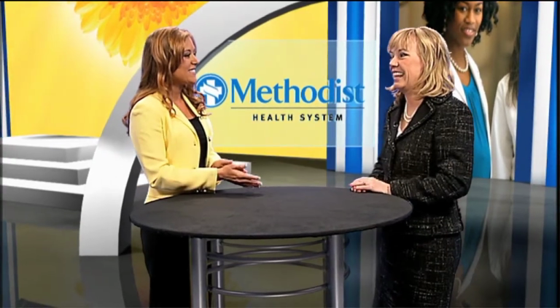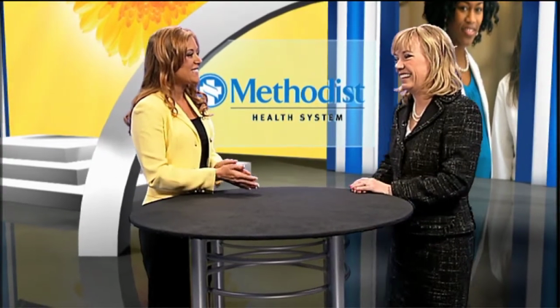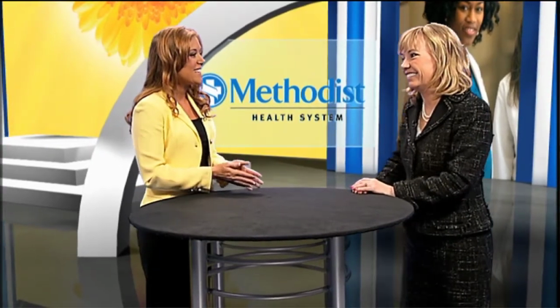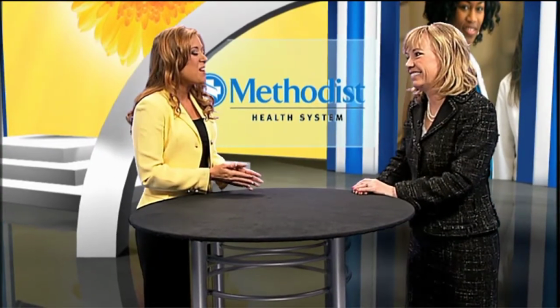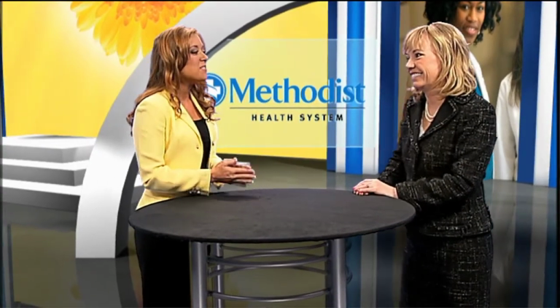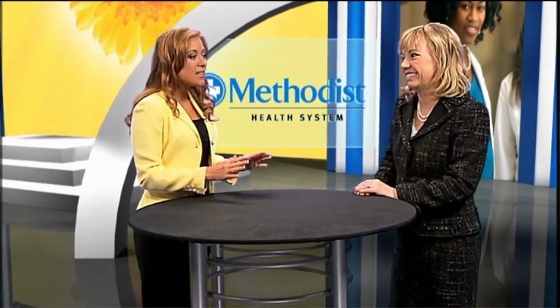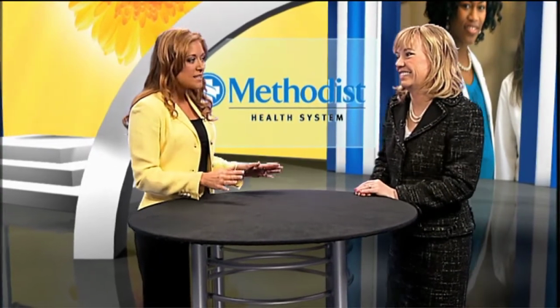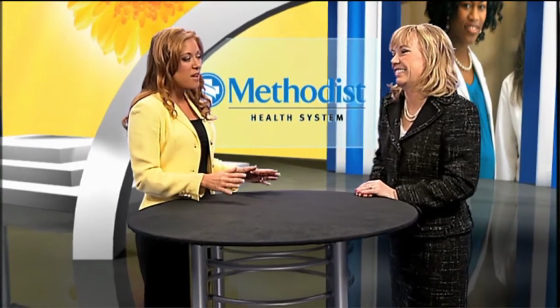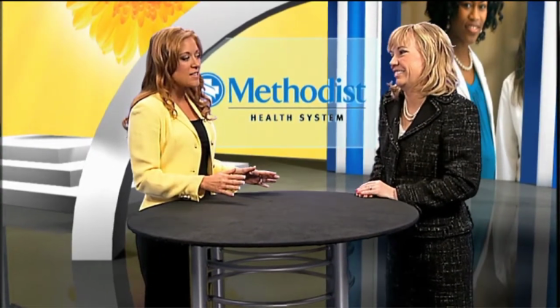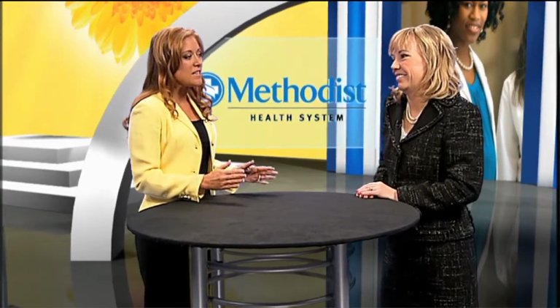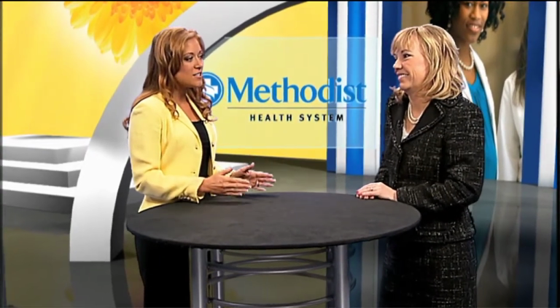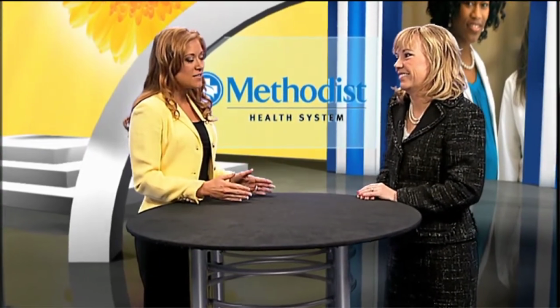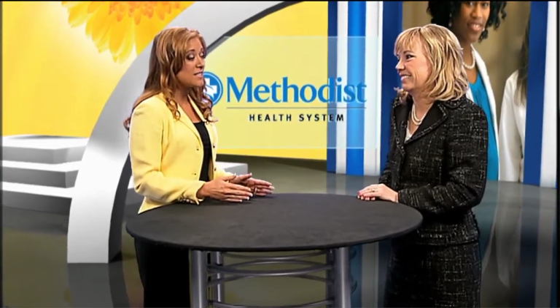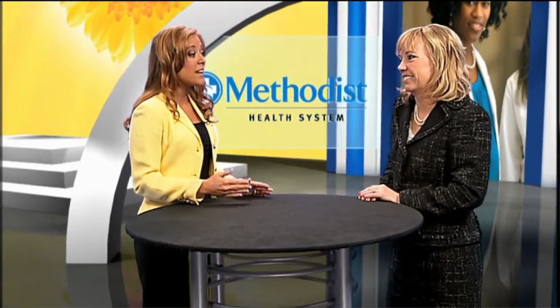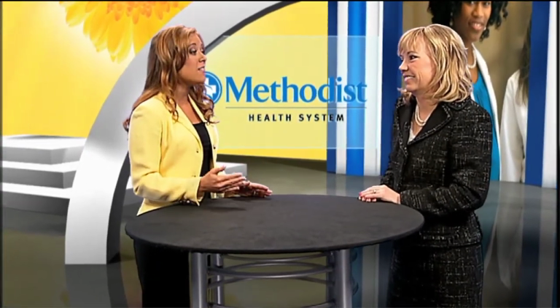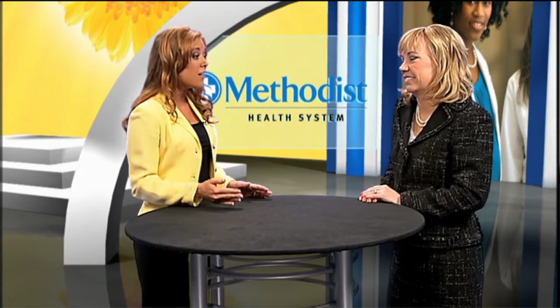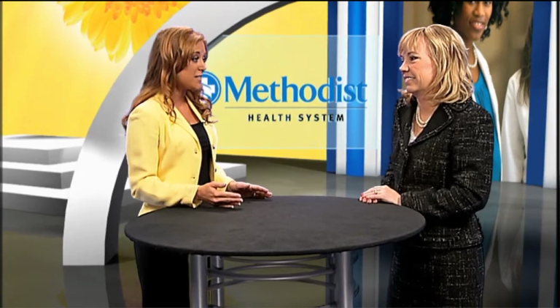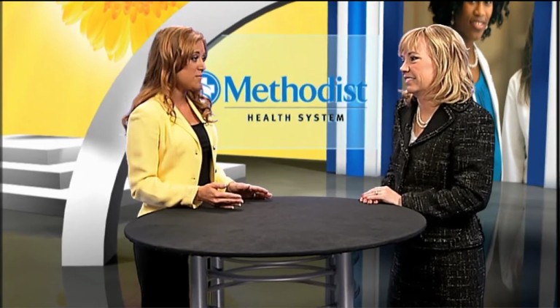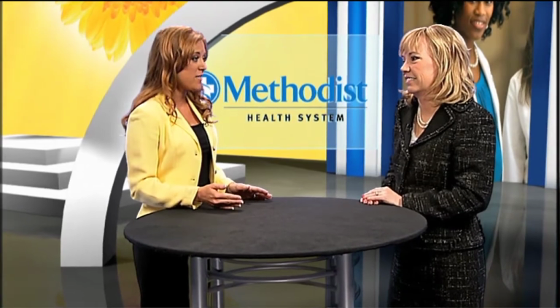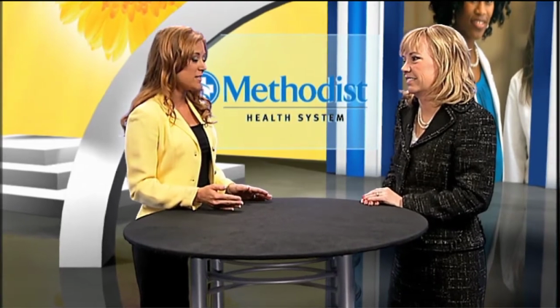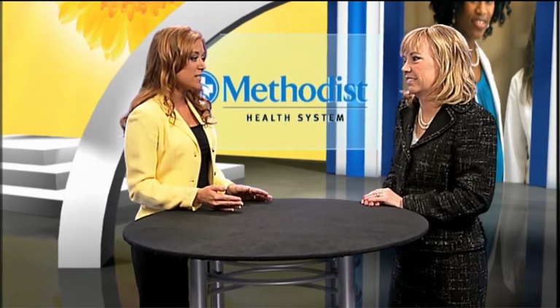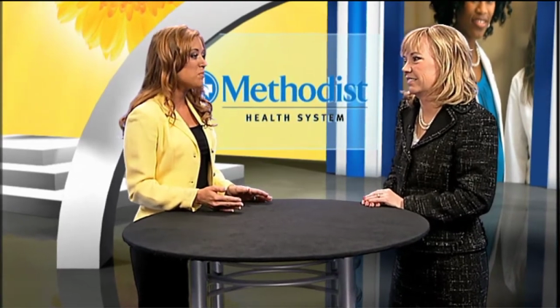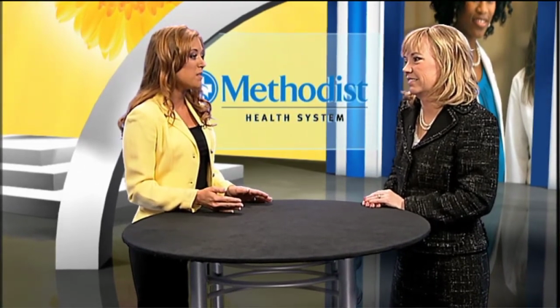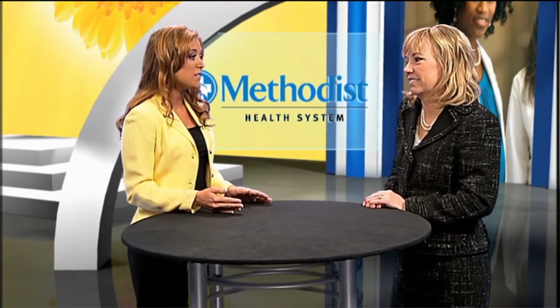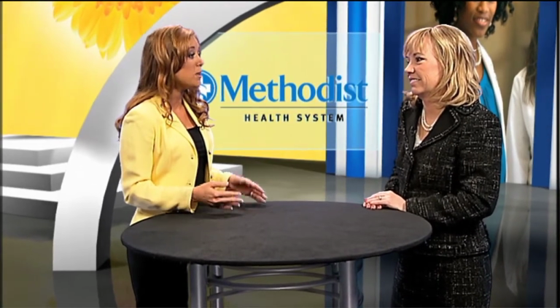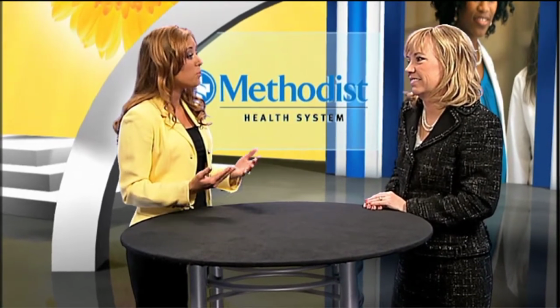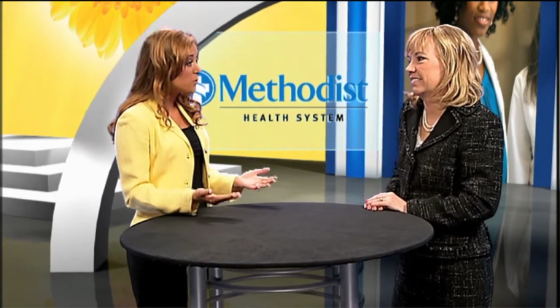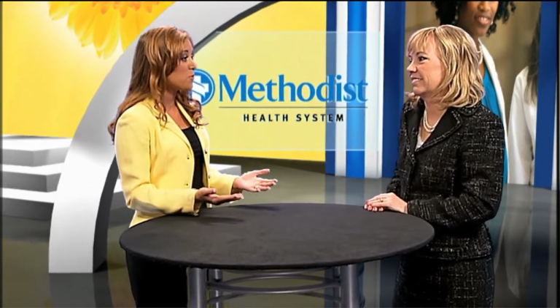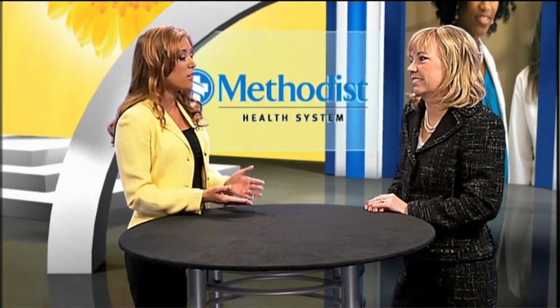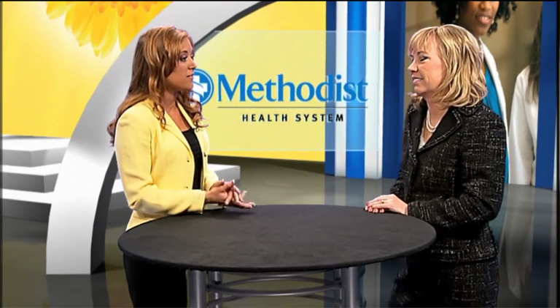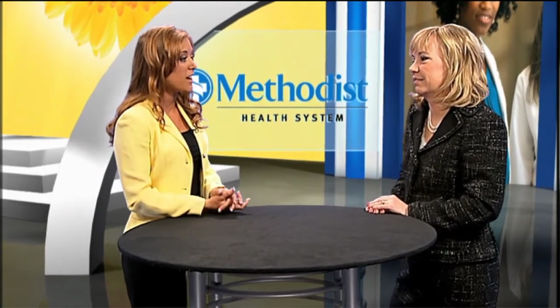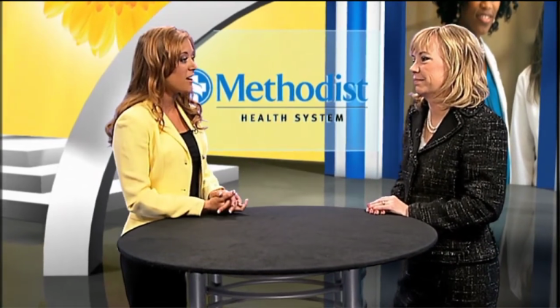Thank you. Well, tell us about the initiatives and technologies Methodist is implementing to improve quality of care.